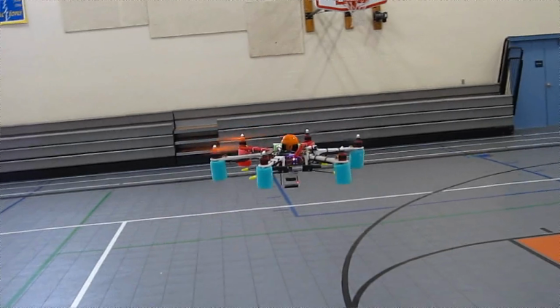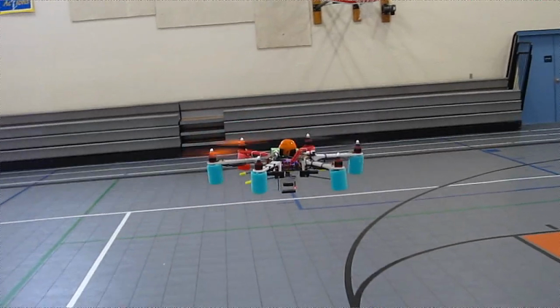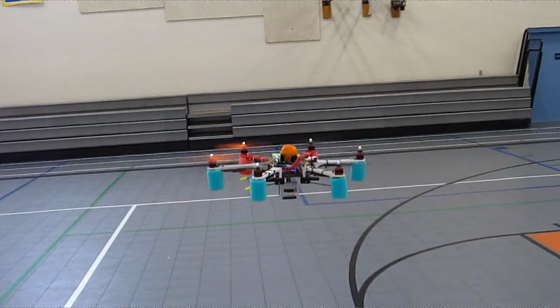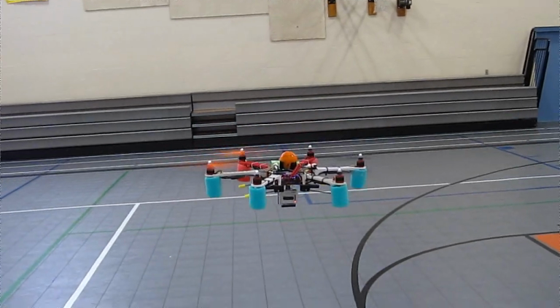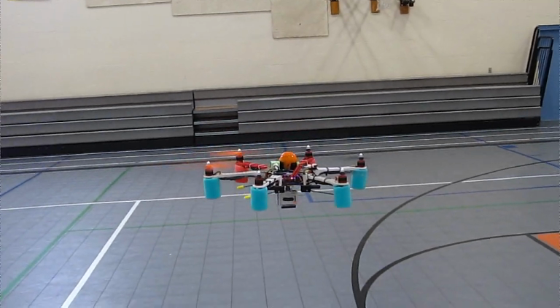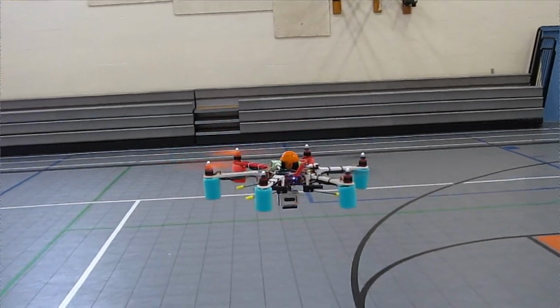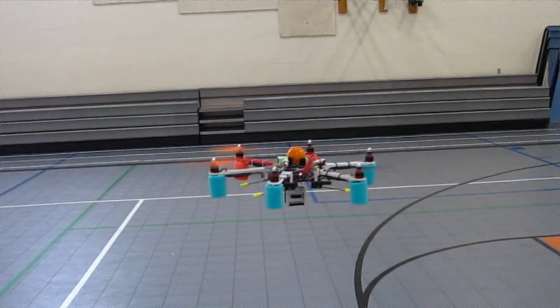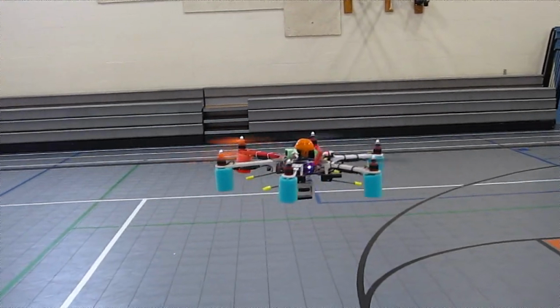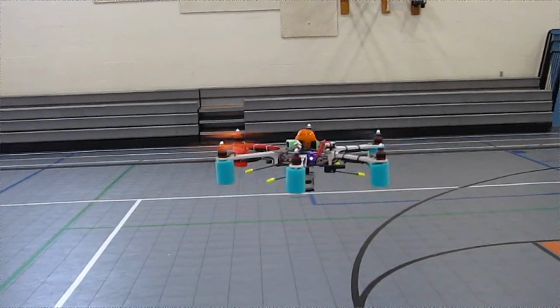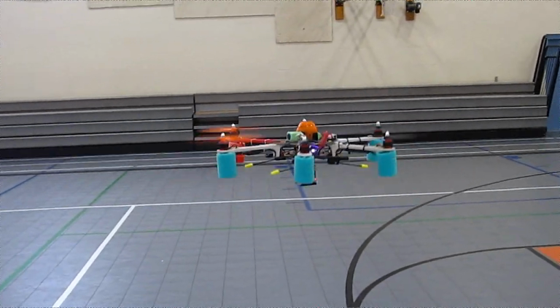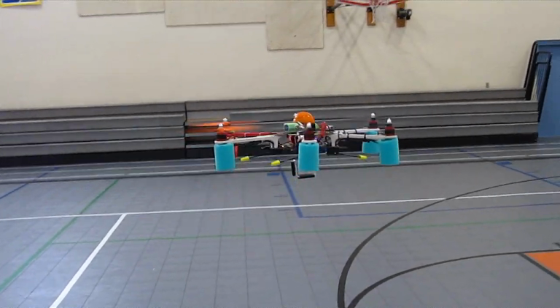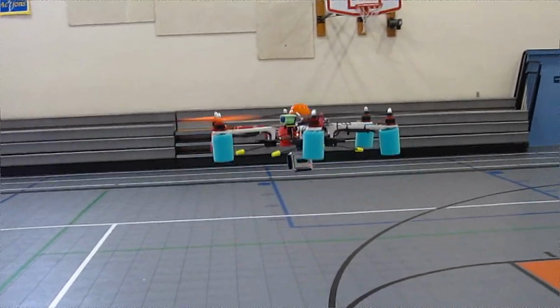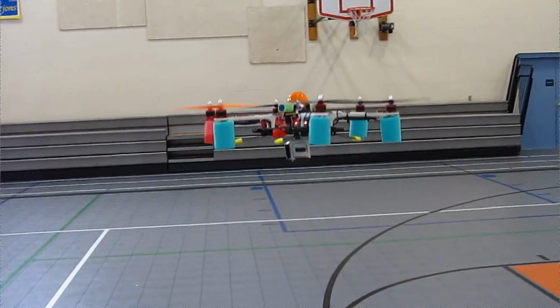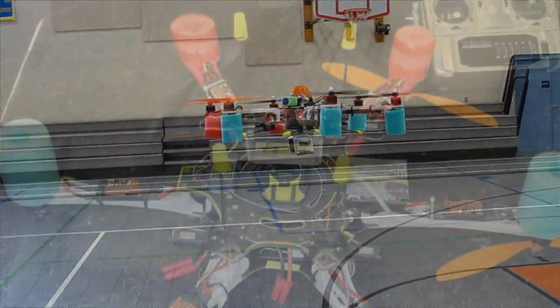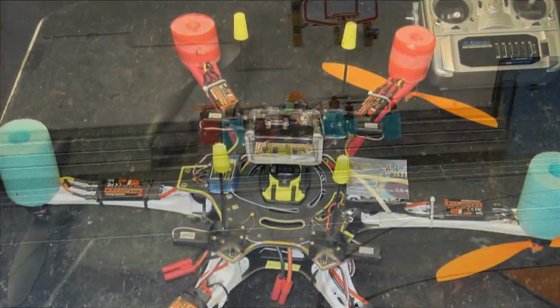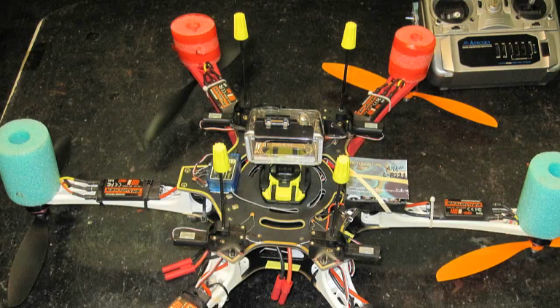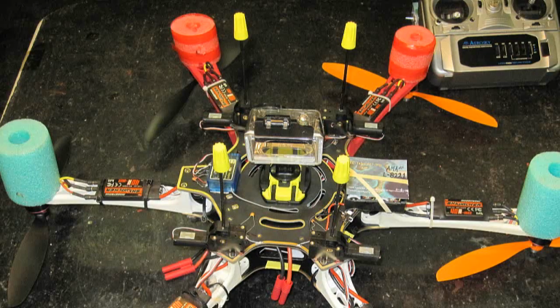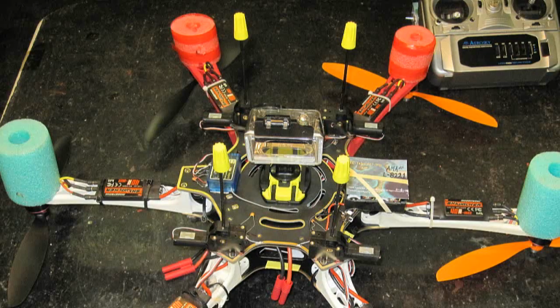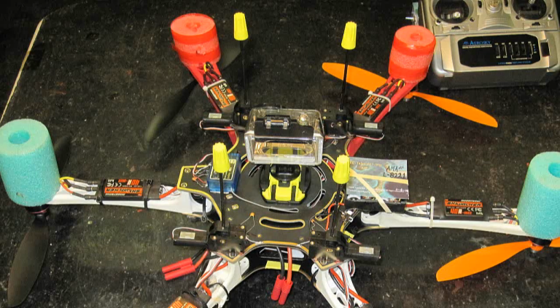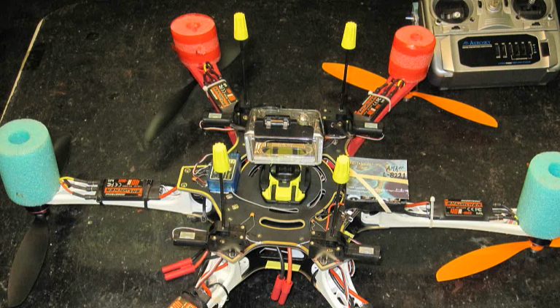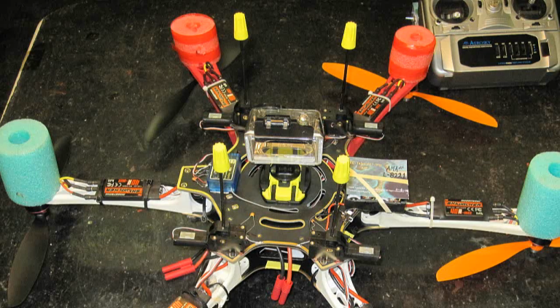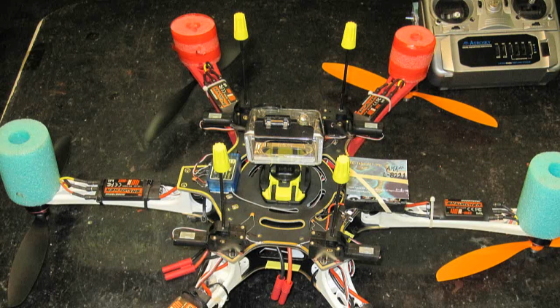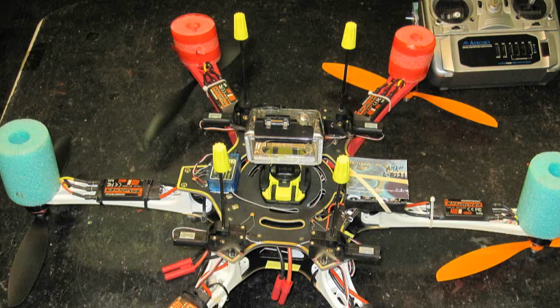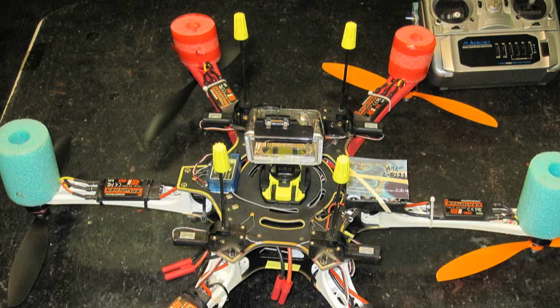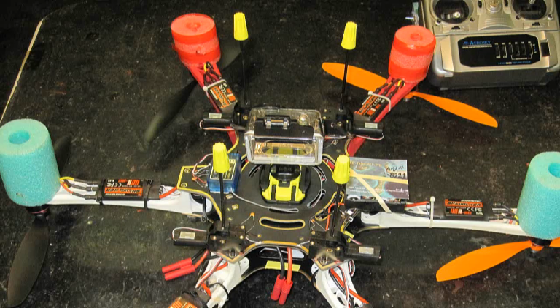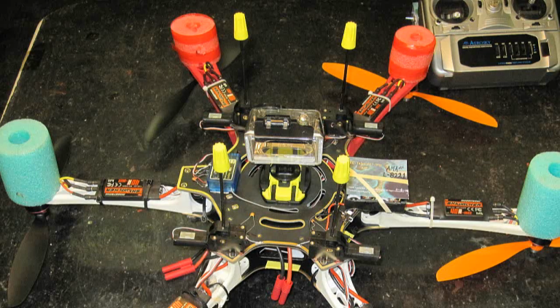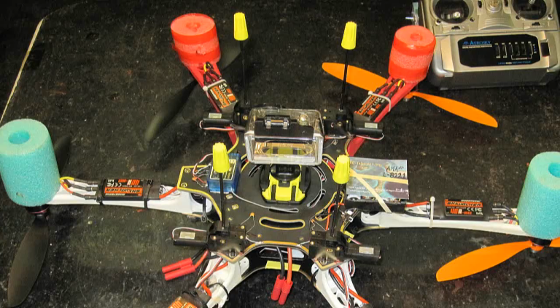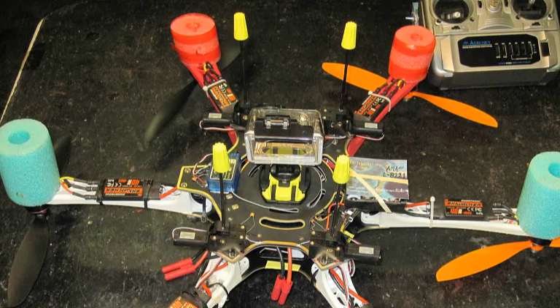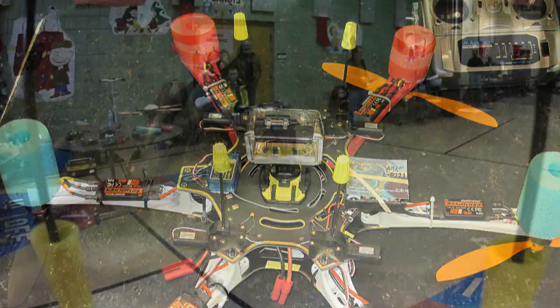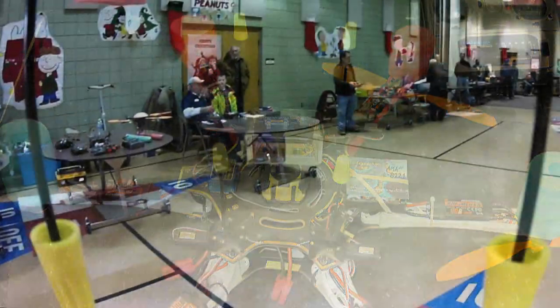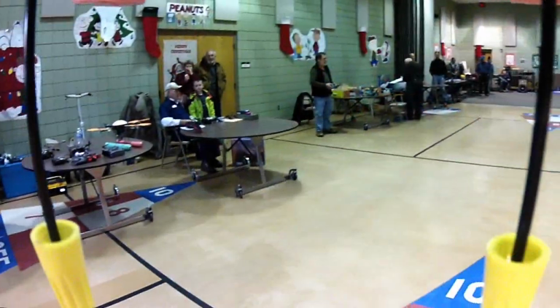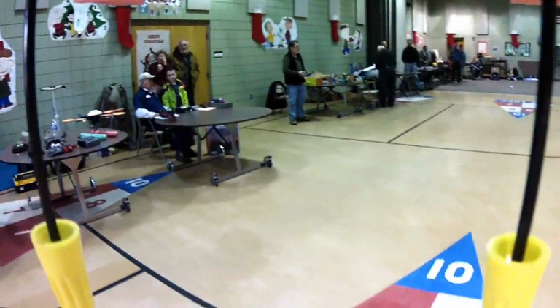The first thing I decided to try it on was my big heavy two-pound Flame Wheel — that's the AeroSky 550.